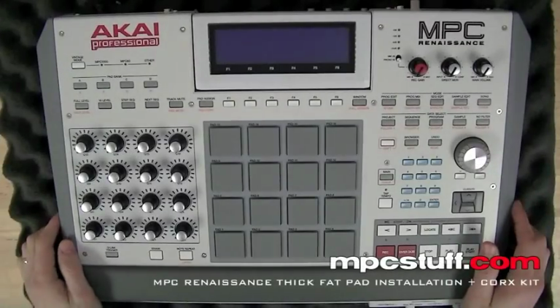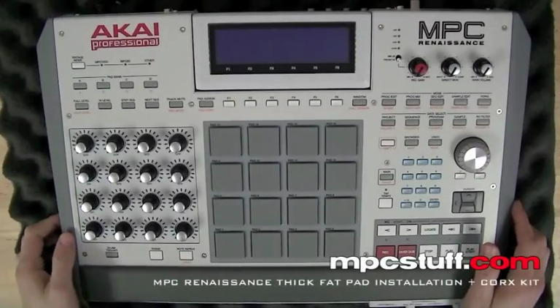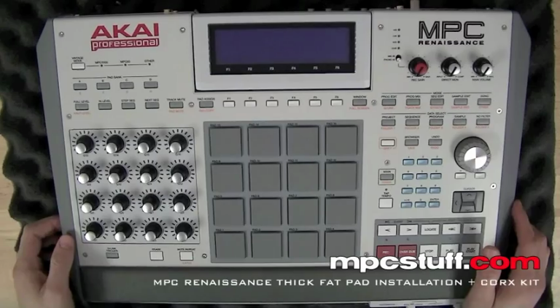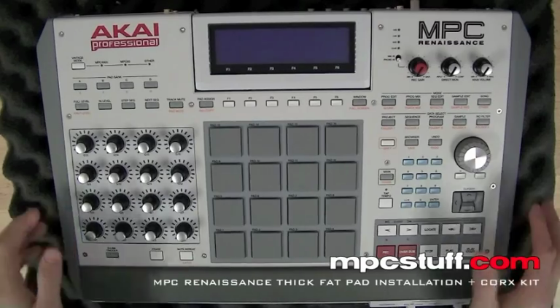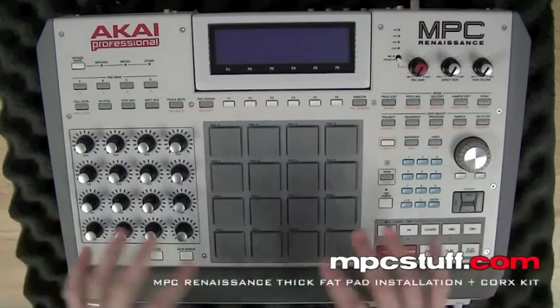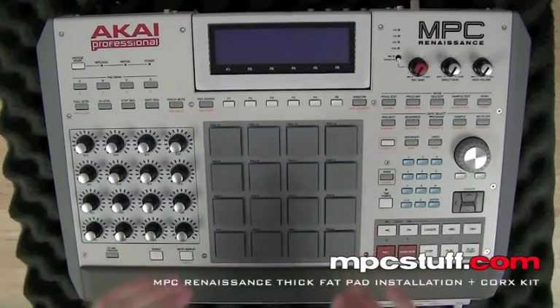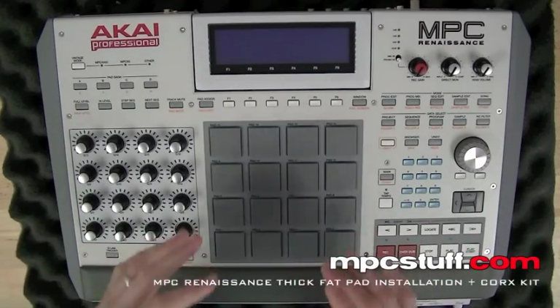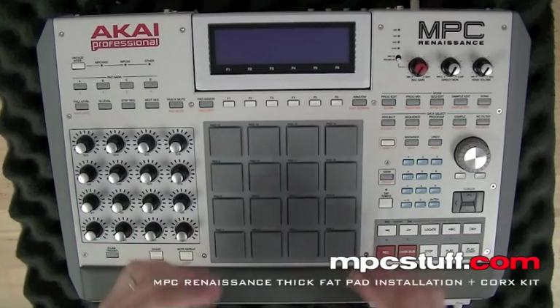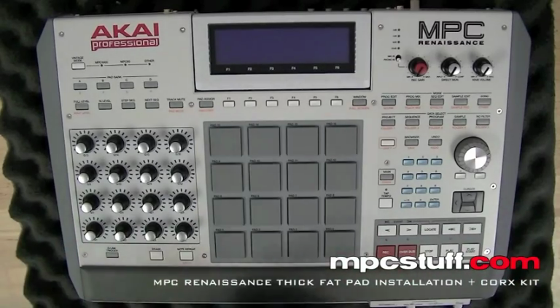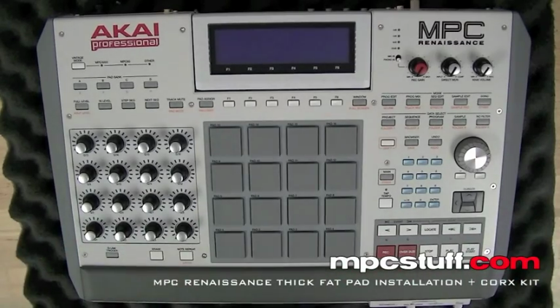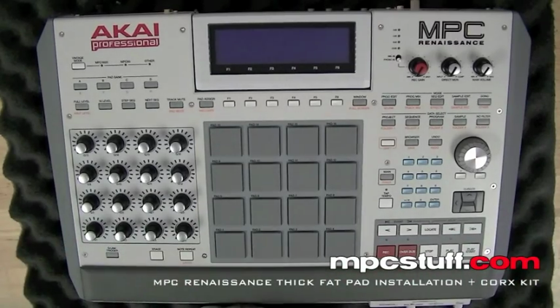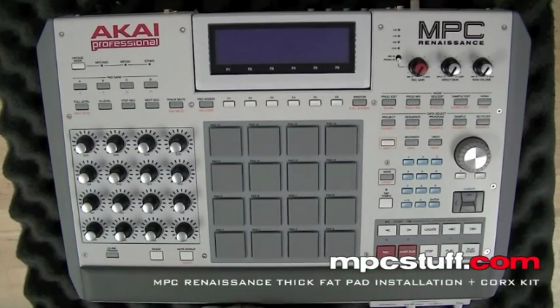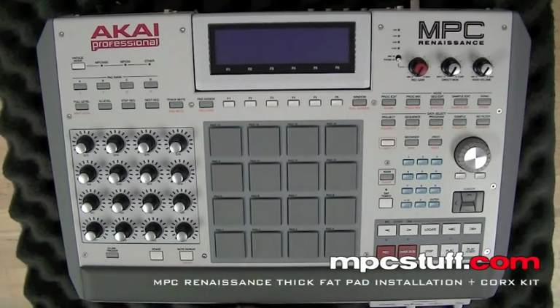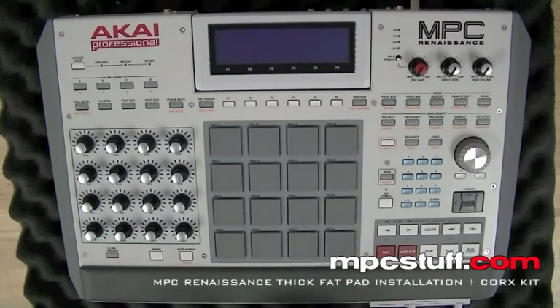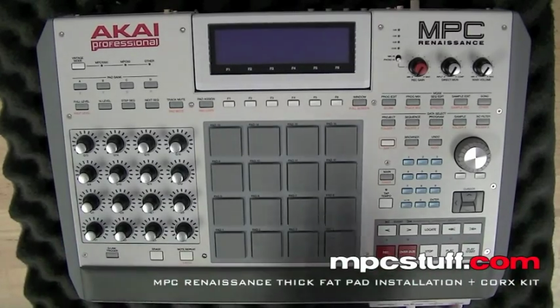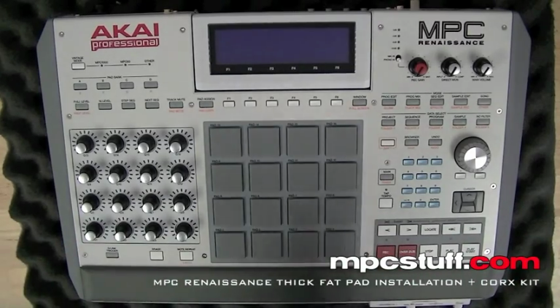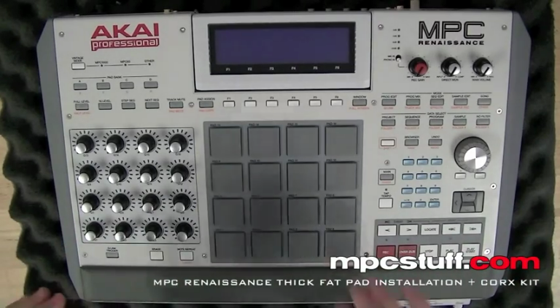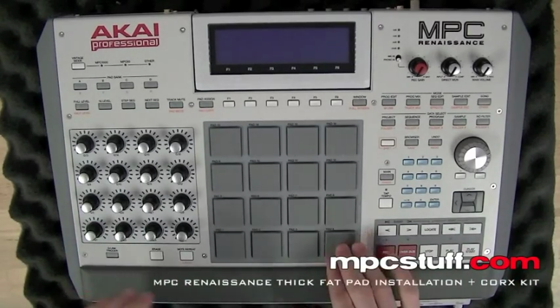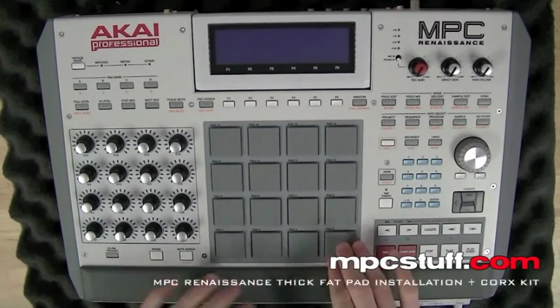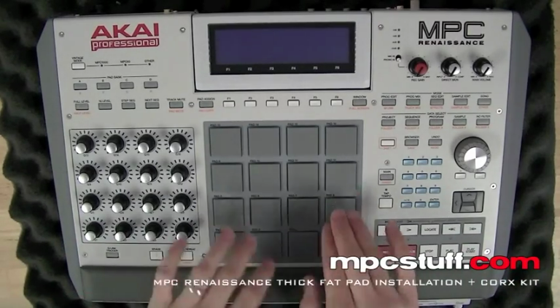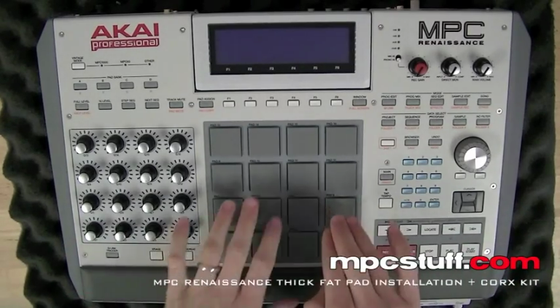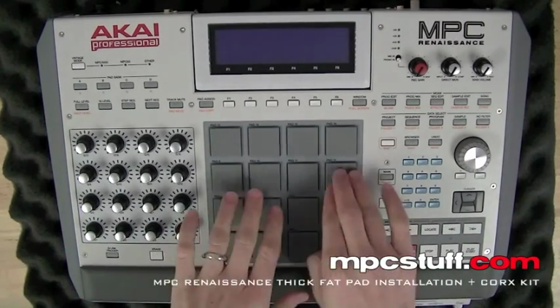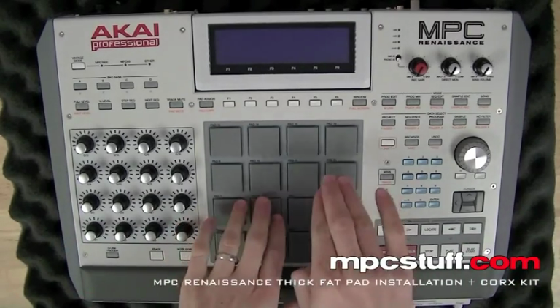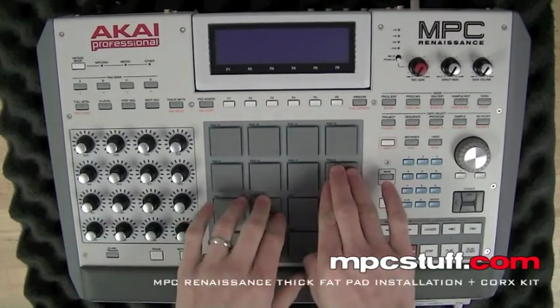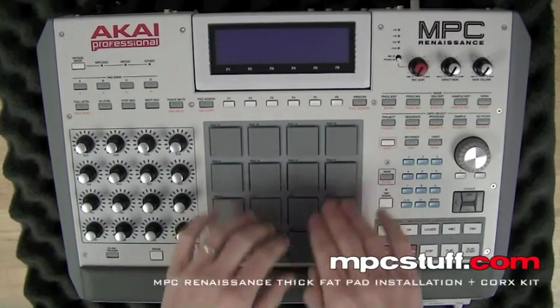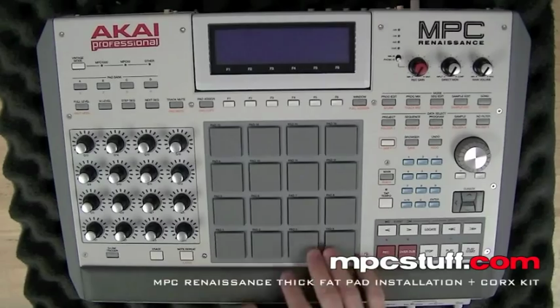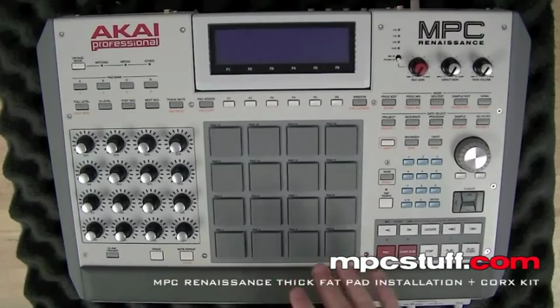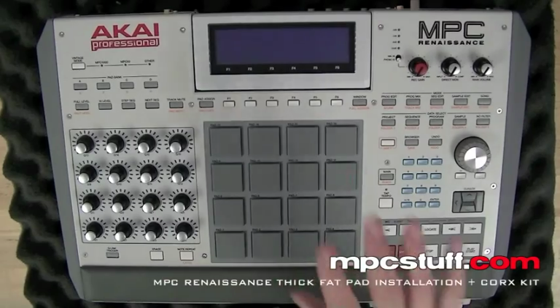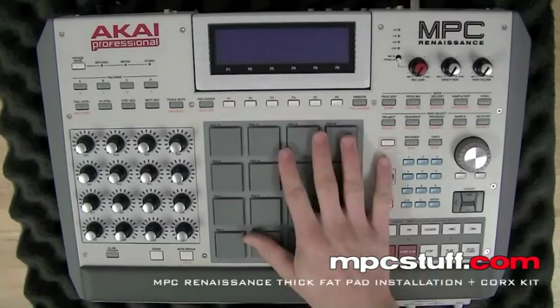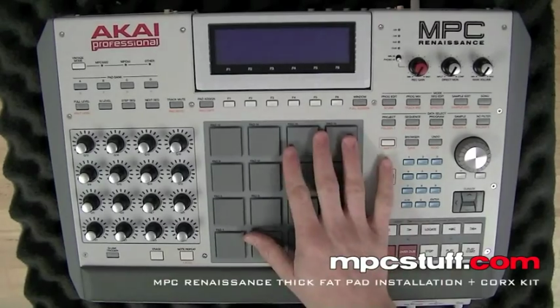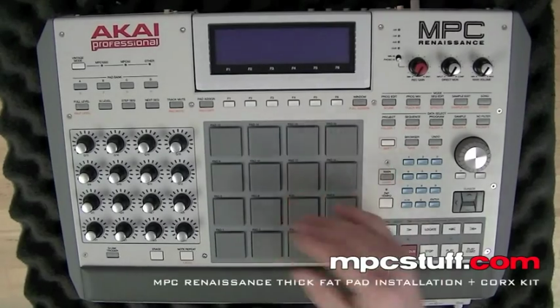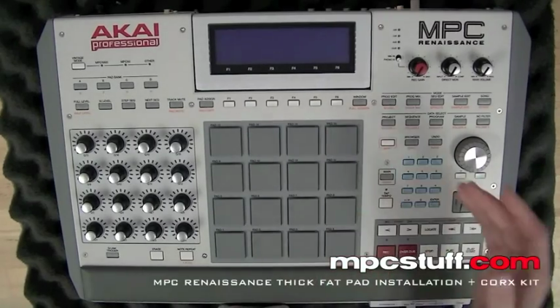How's it going? It's Mike from MPC Stuff. Right now we're going to install the new thick fat pads for the MPC Renaissance.